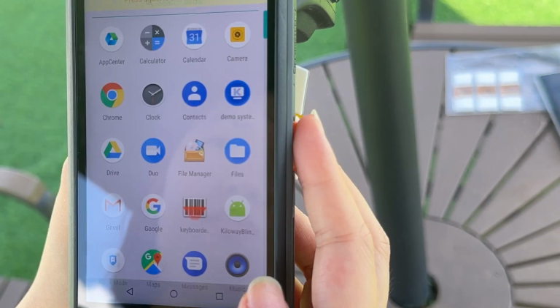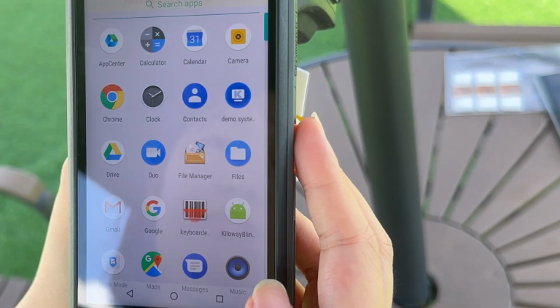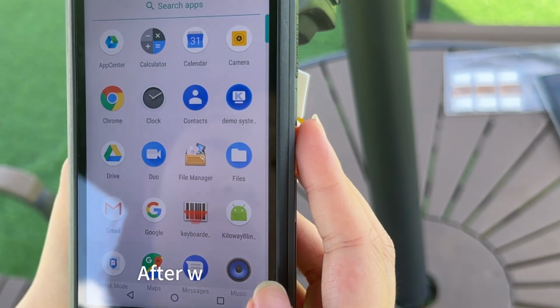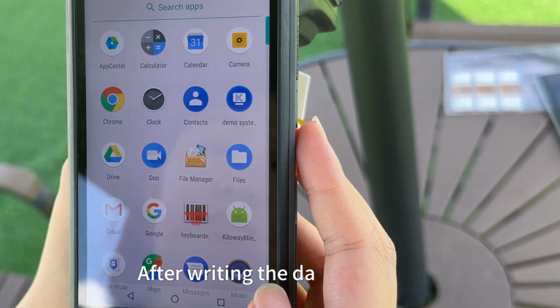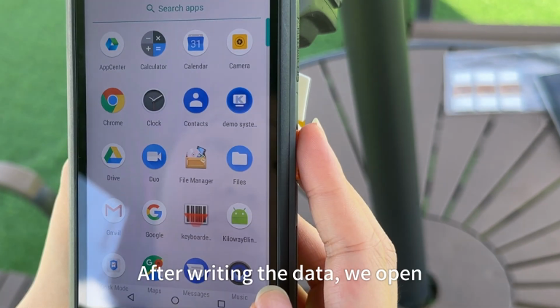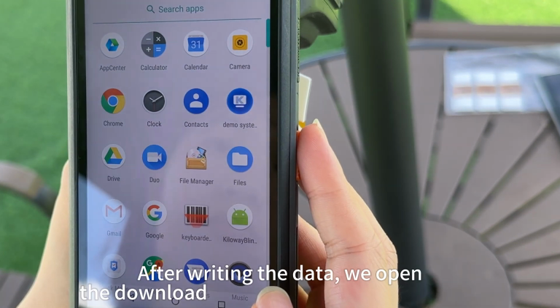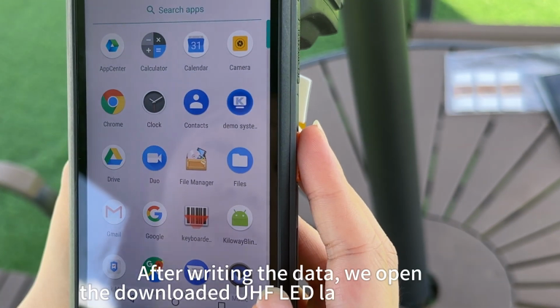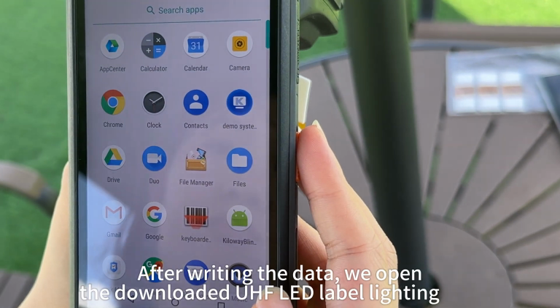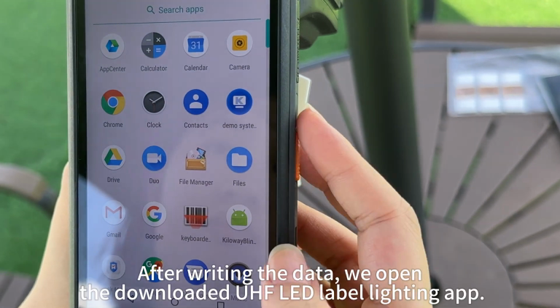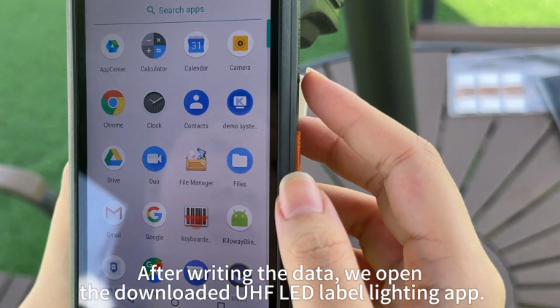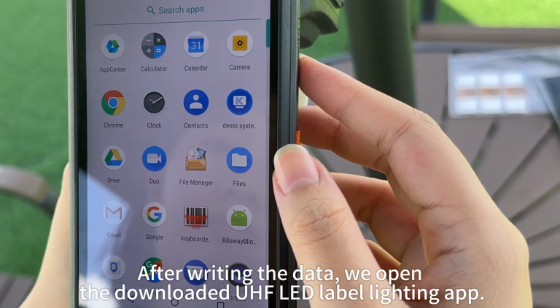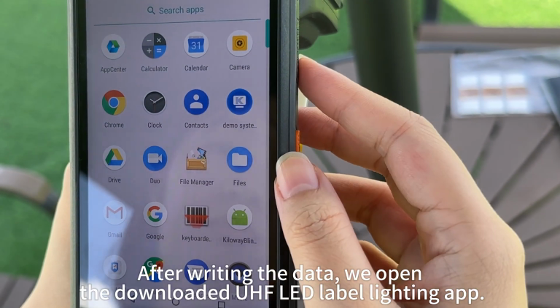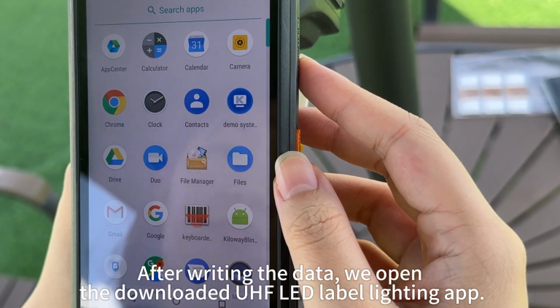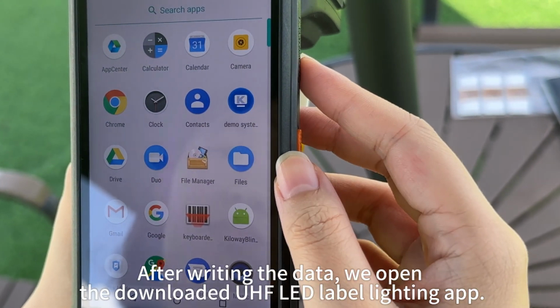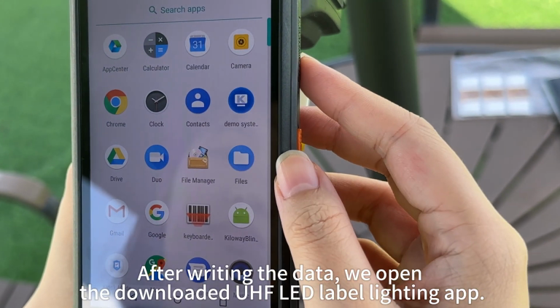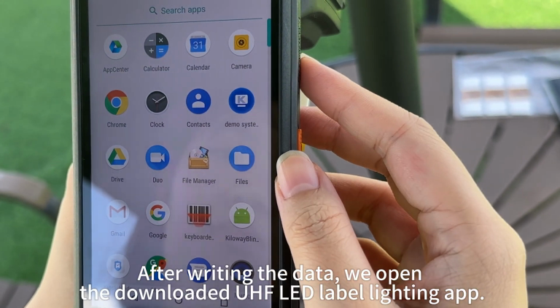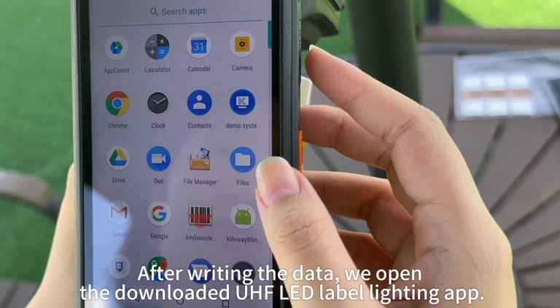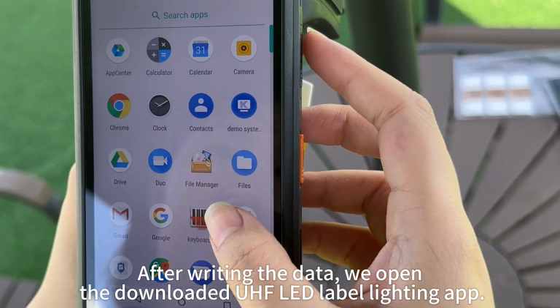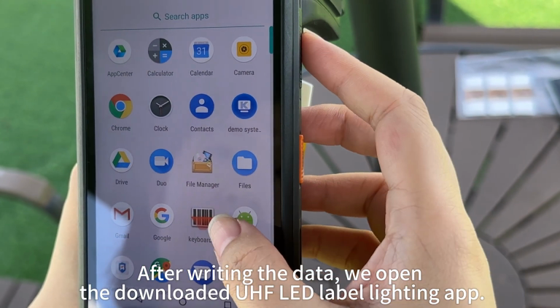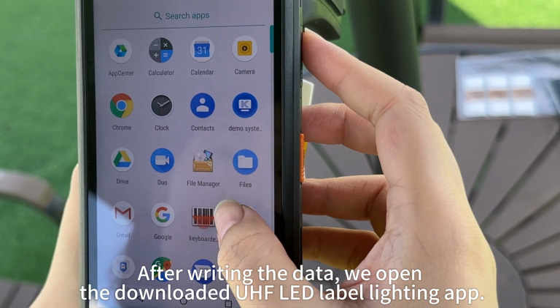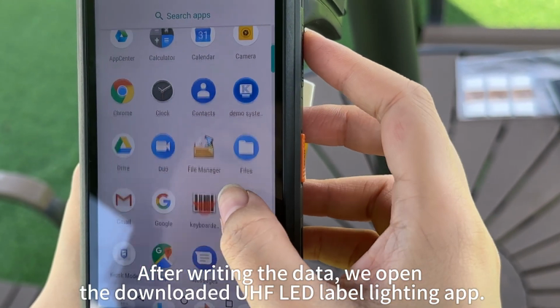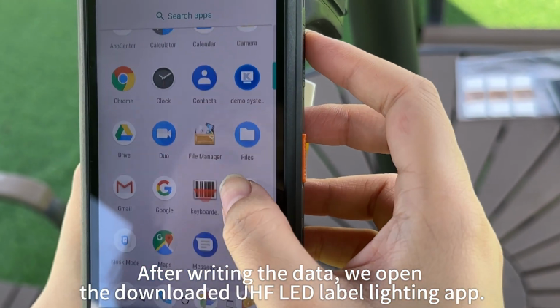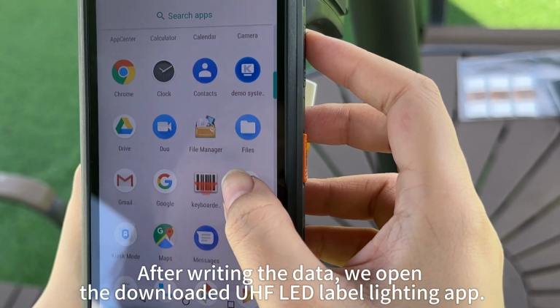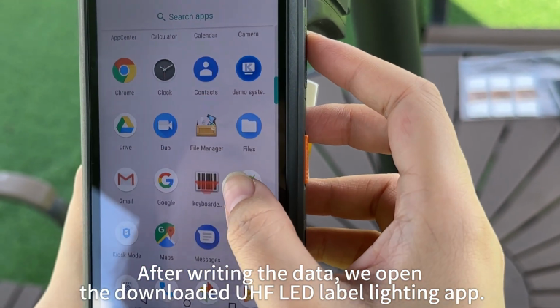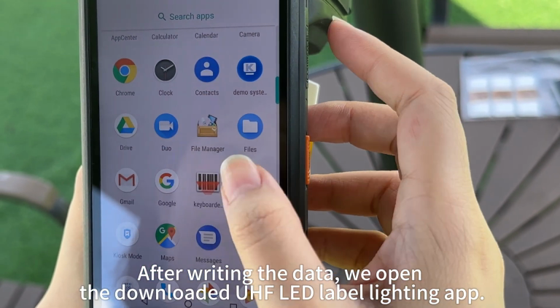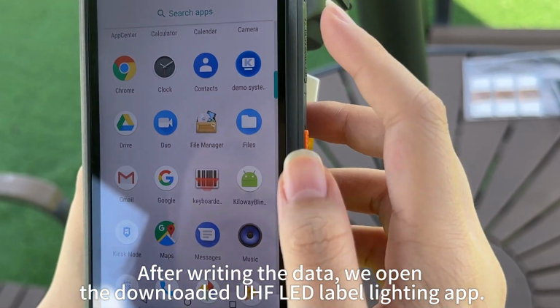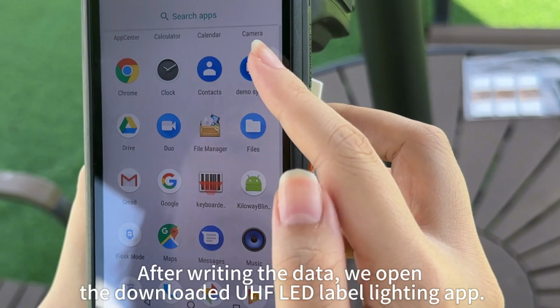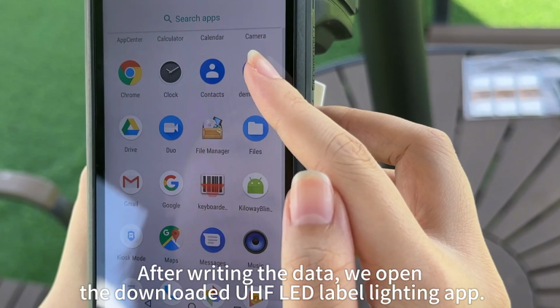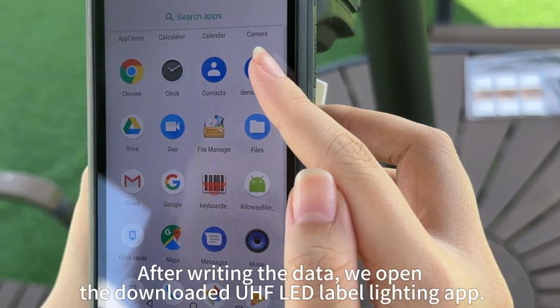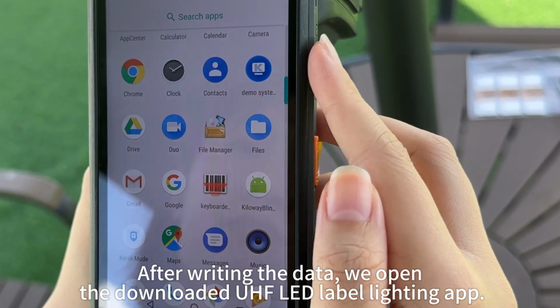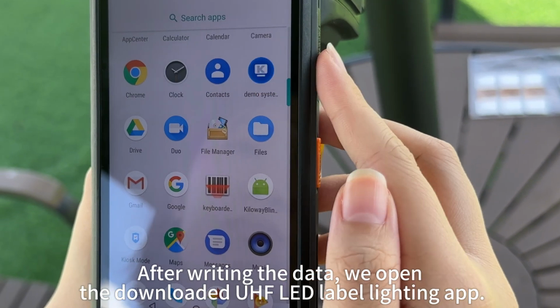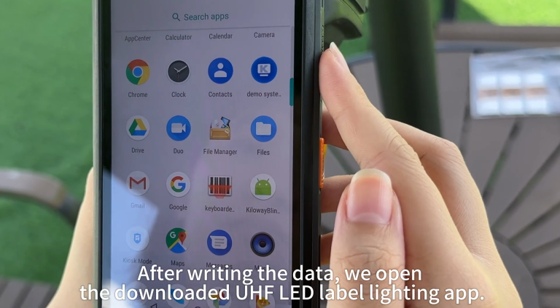After writing the data, we open the downloaded UHF LED Label Lighting app.